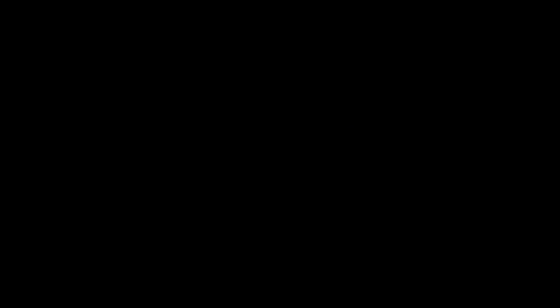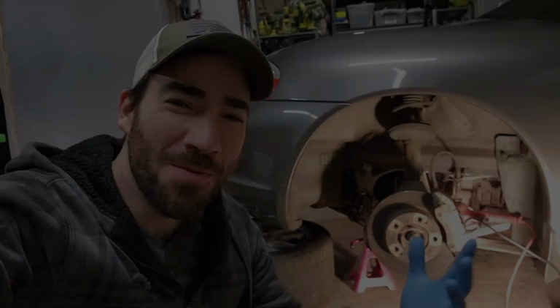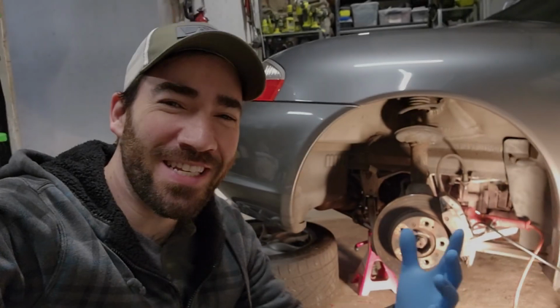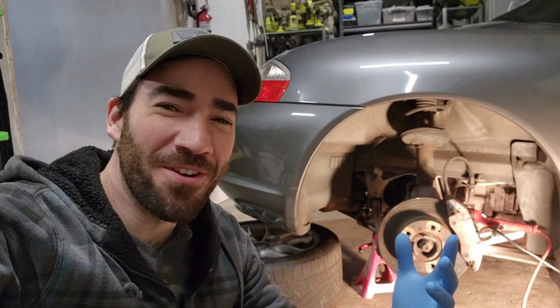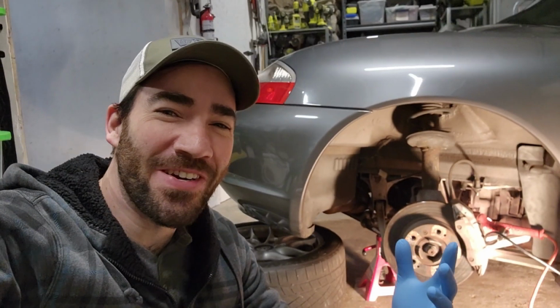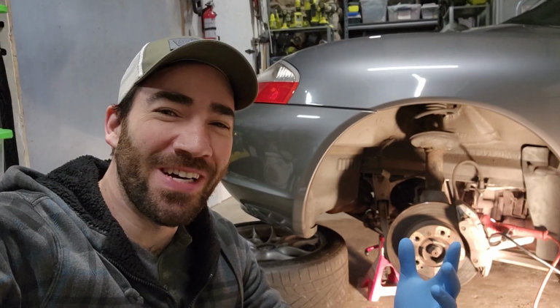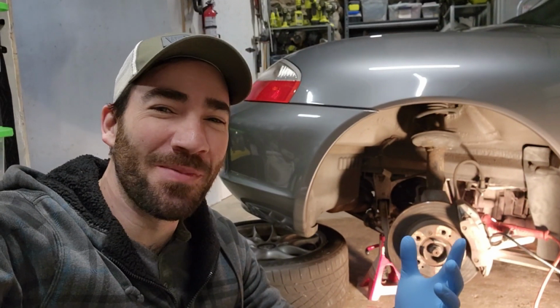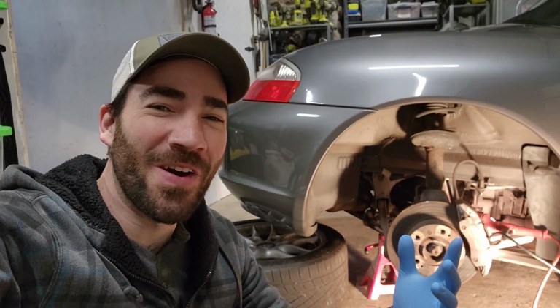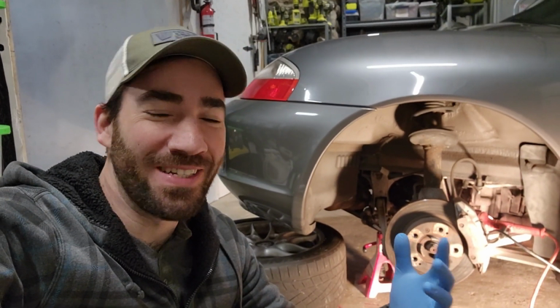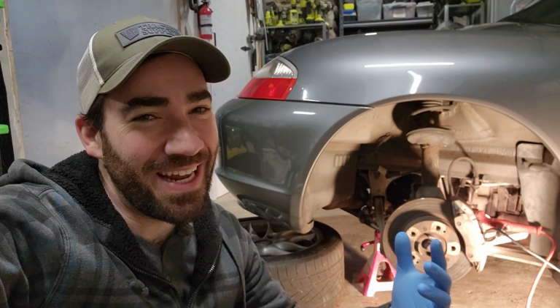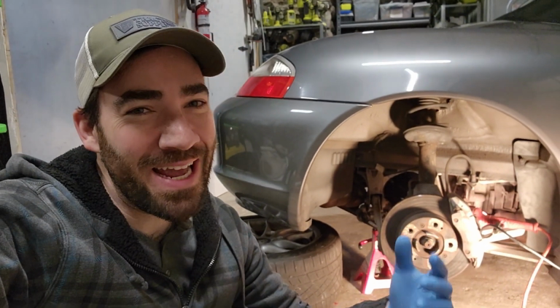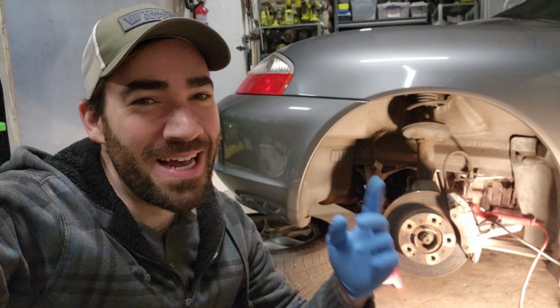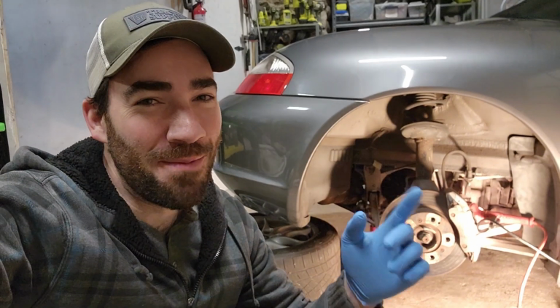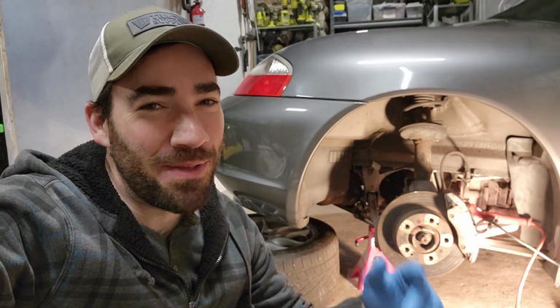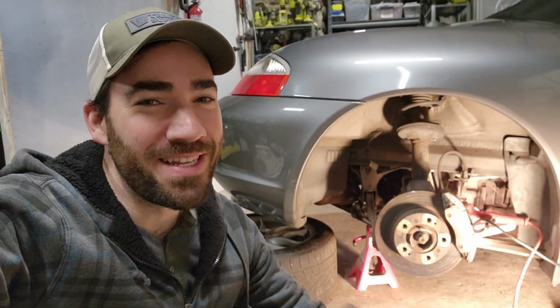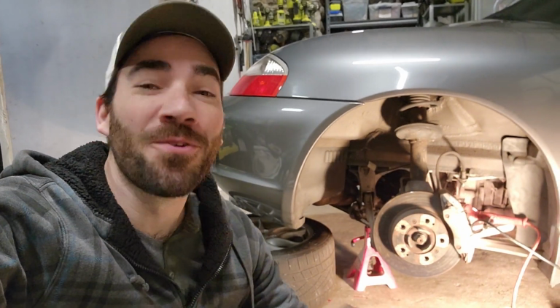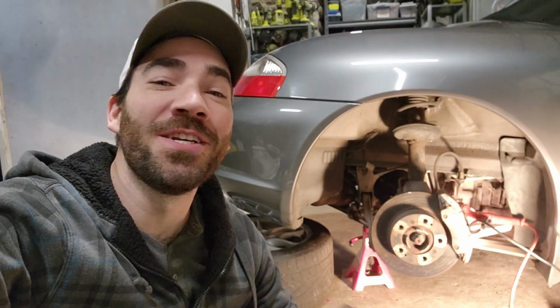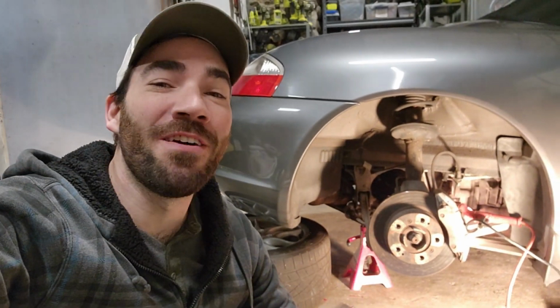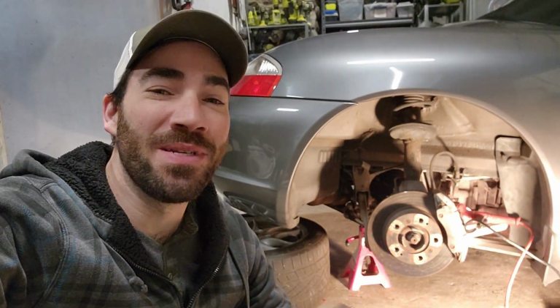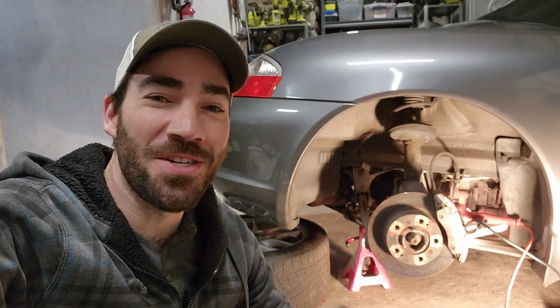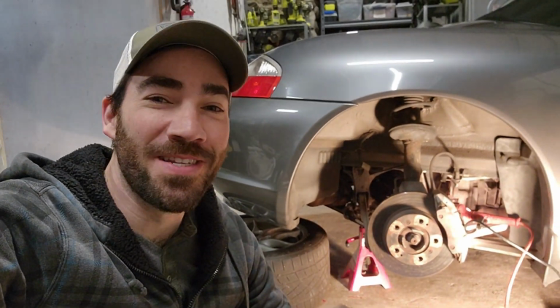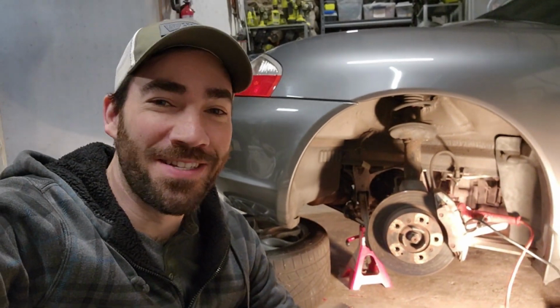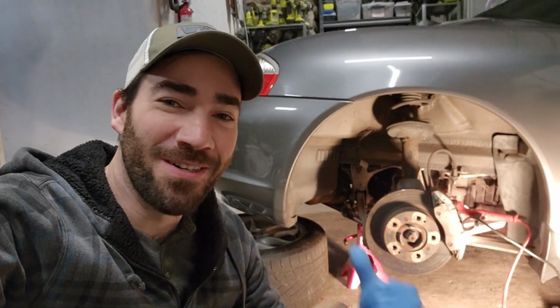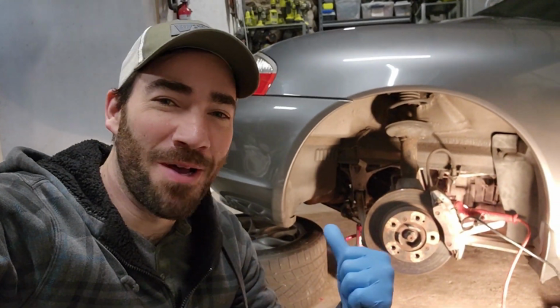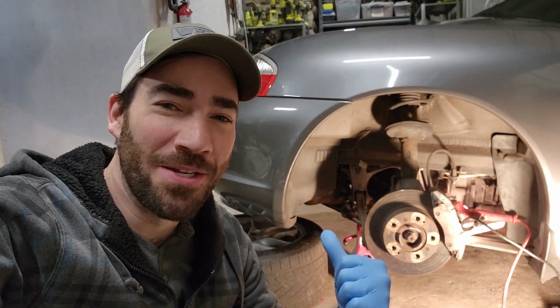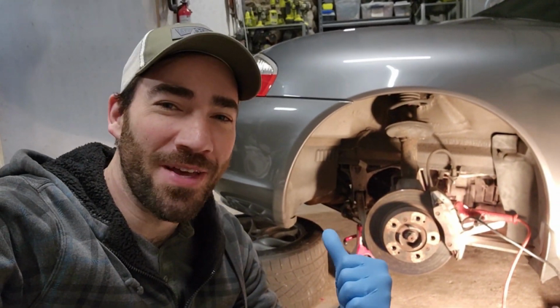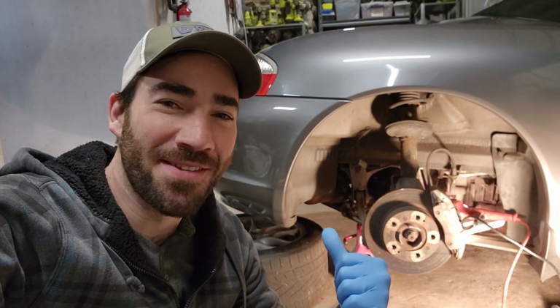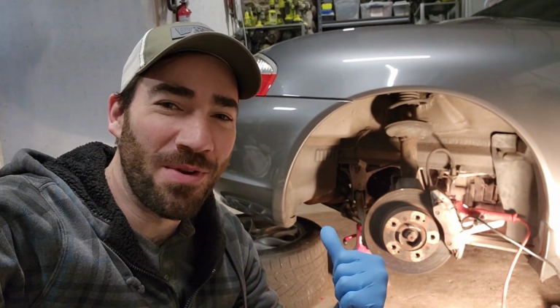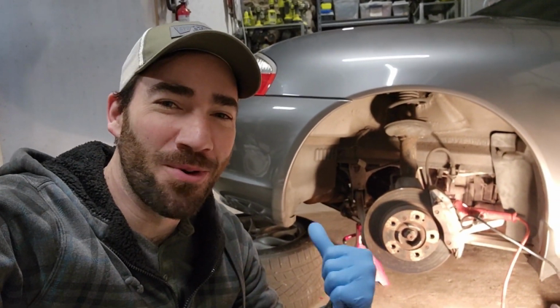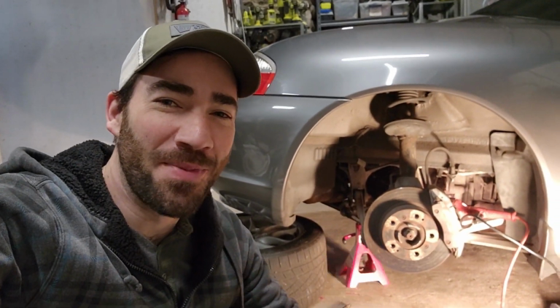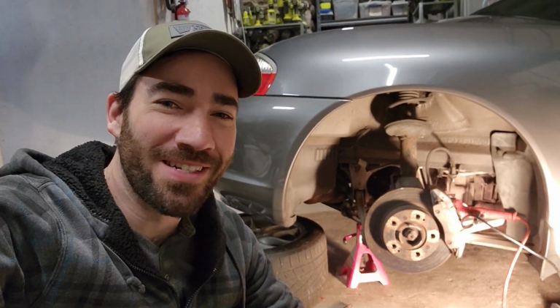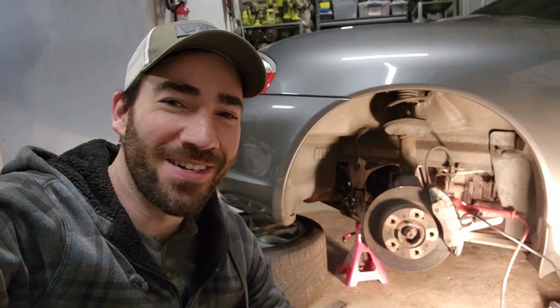Welcome back to Every Other Carl. I'm Carl and today I'm replacing the crankshaft position sensor on my 2003 Porsche Boxster.